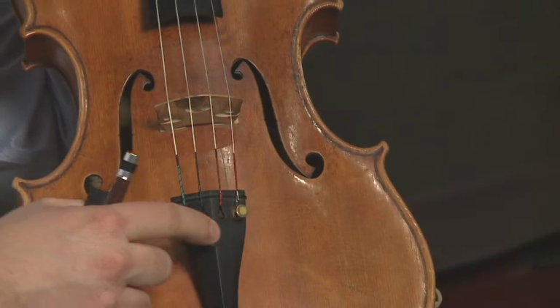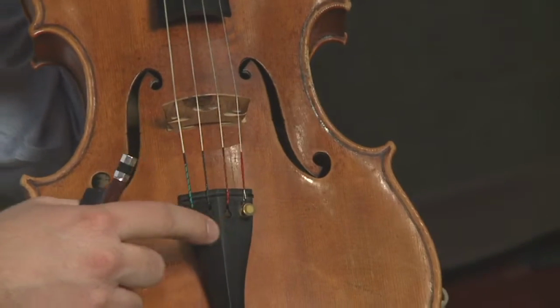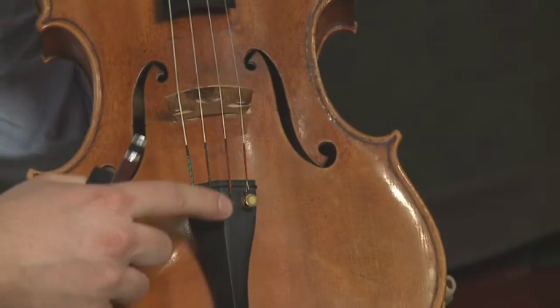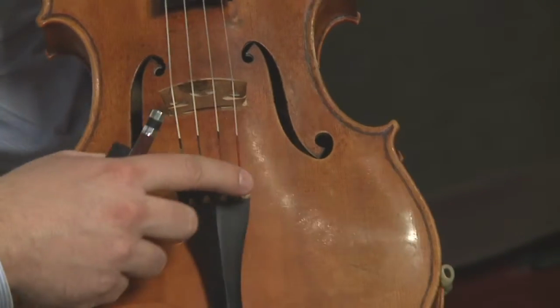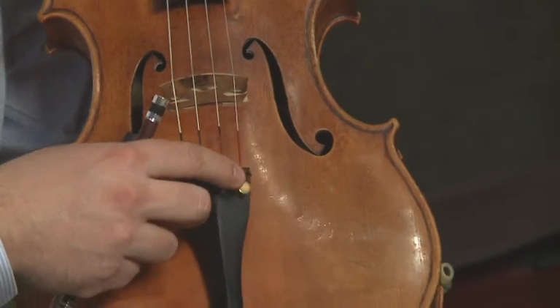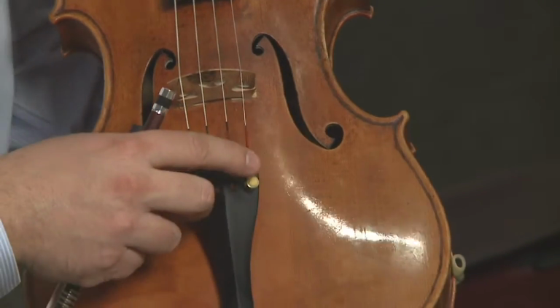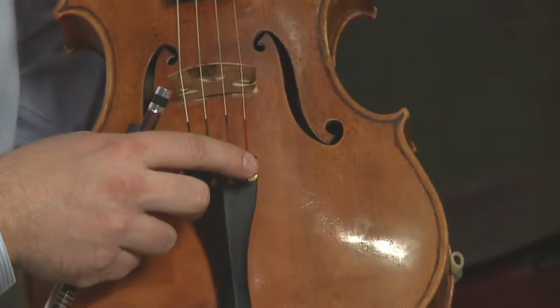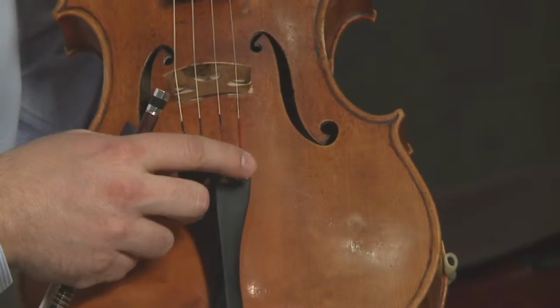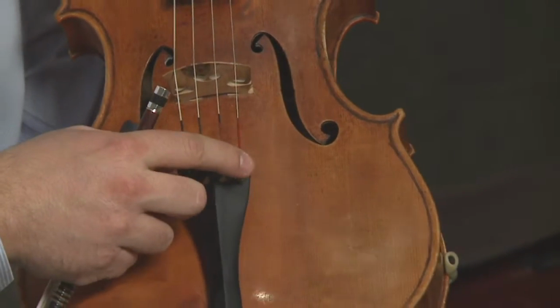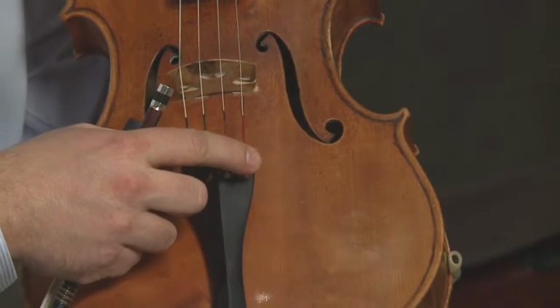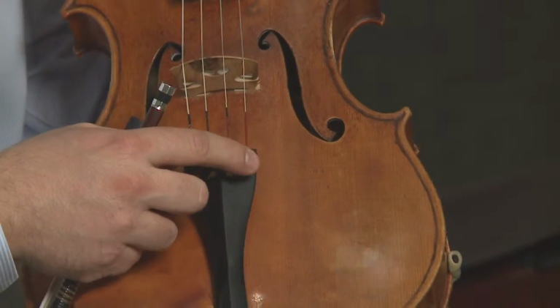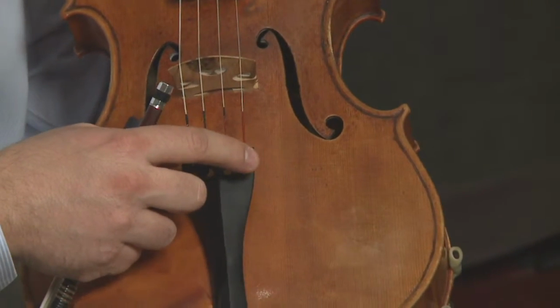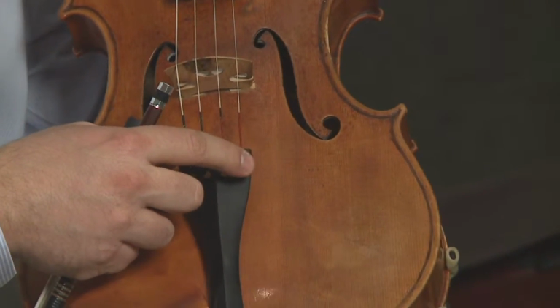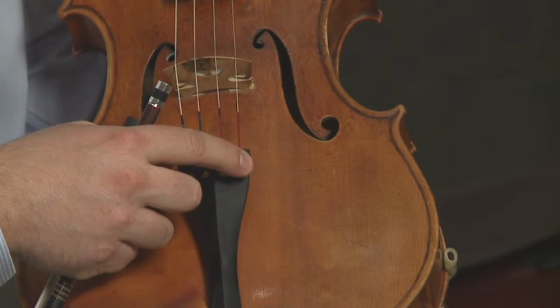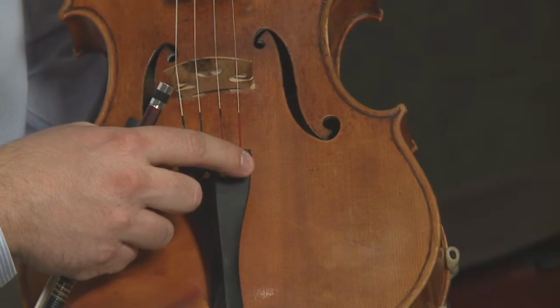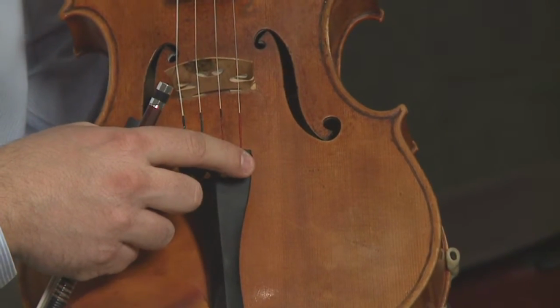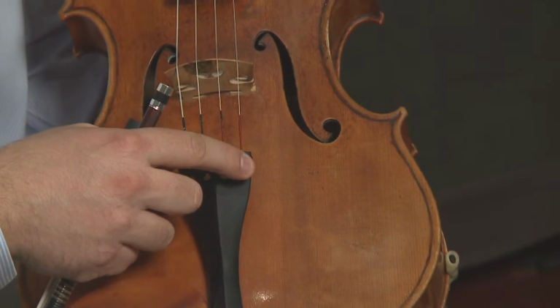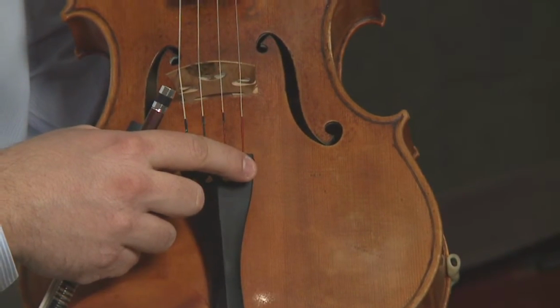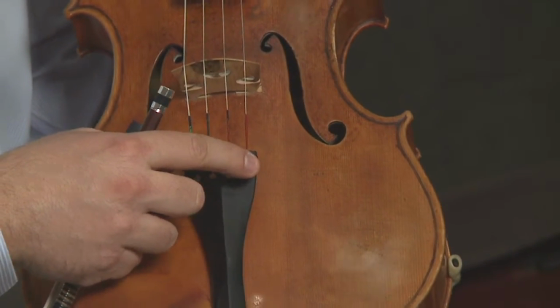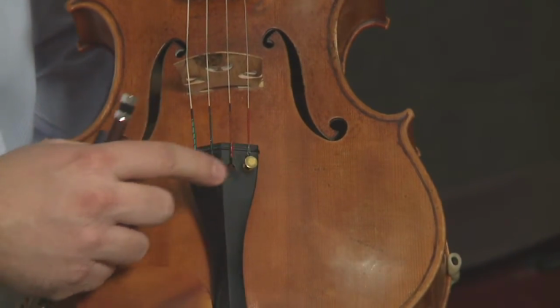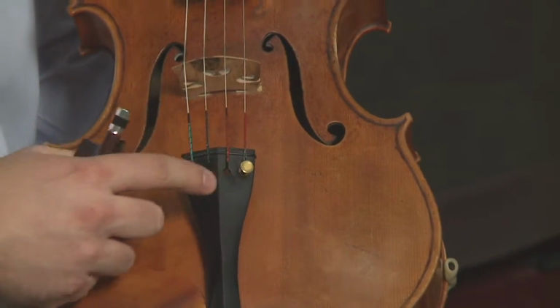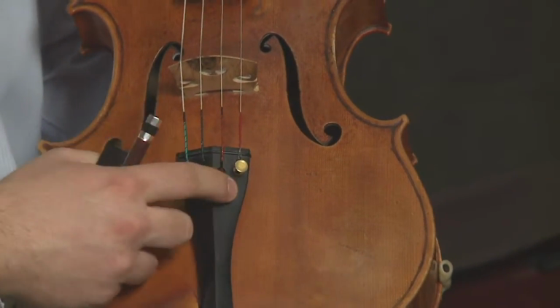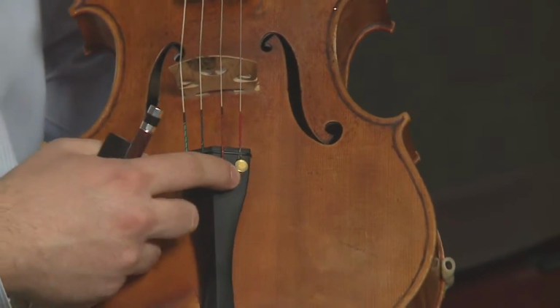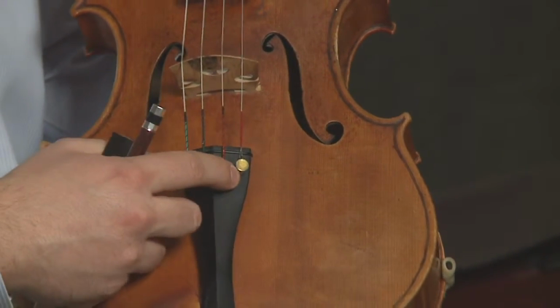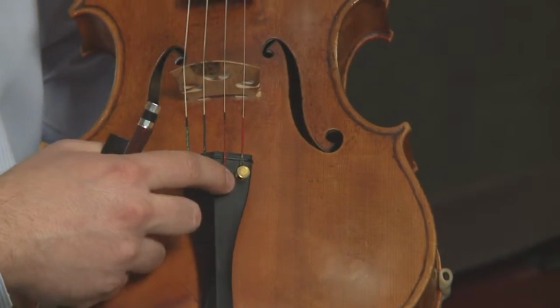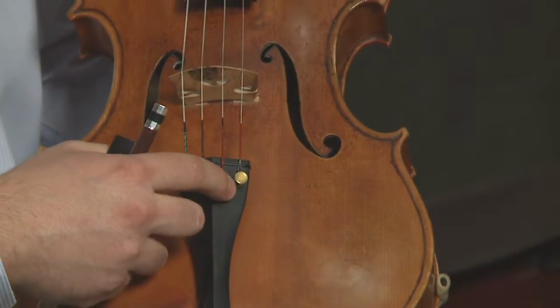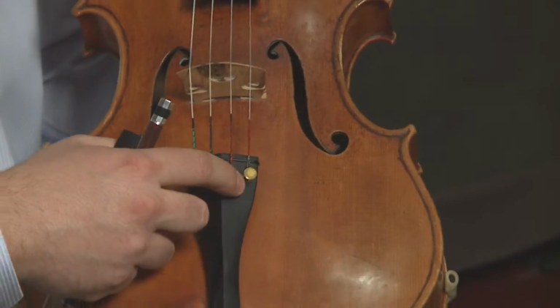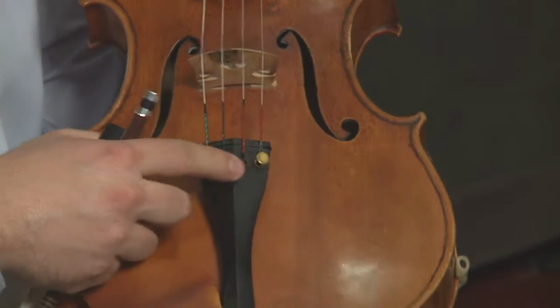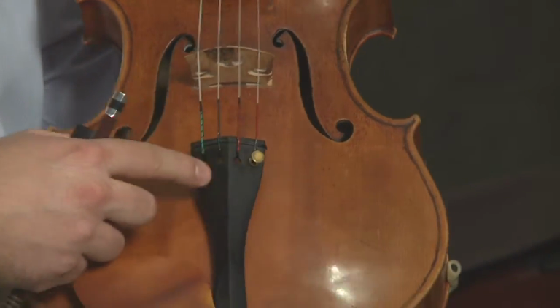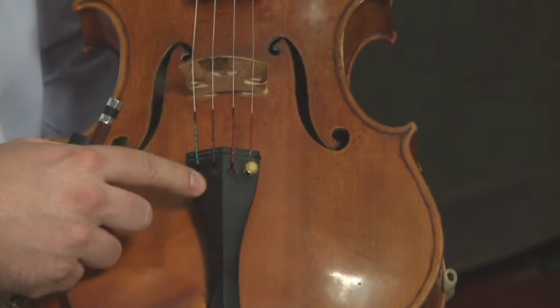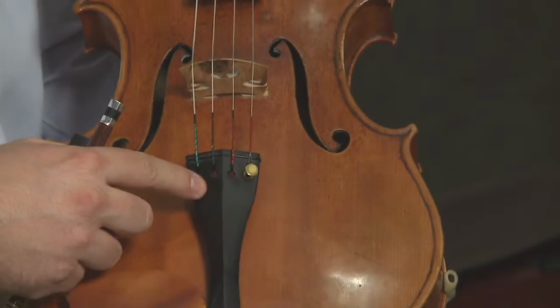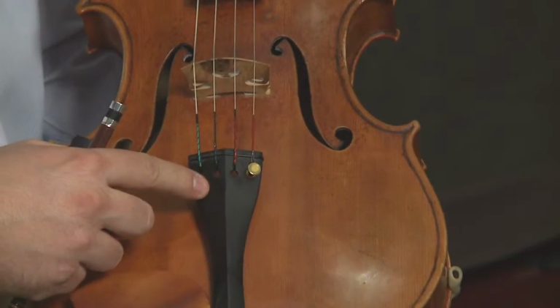For more exact tuning we use the fine tuner. Some of you might have all four fine tuners.